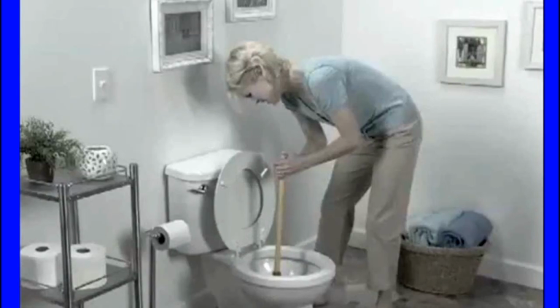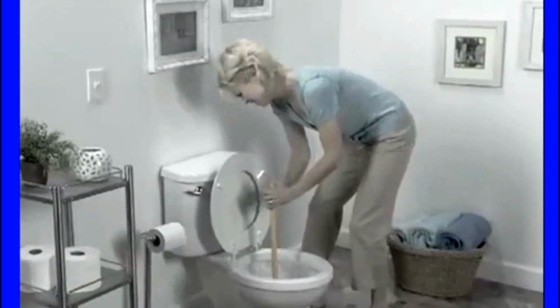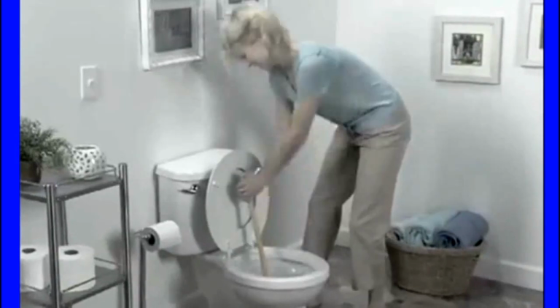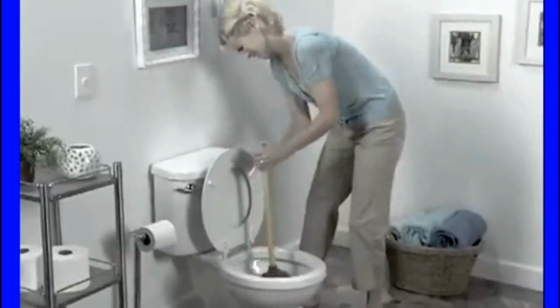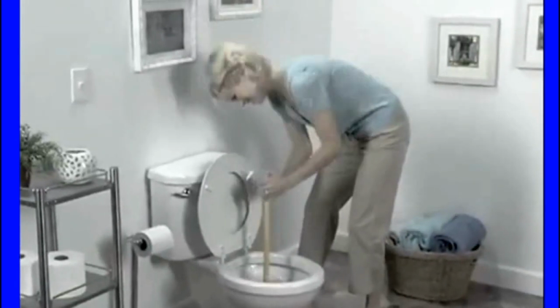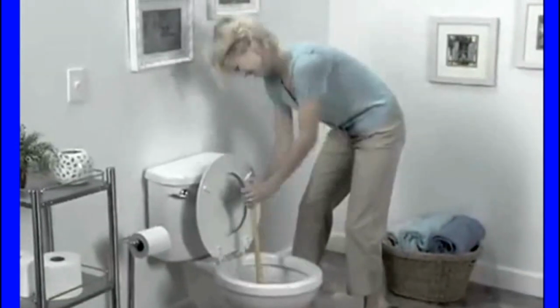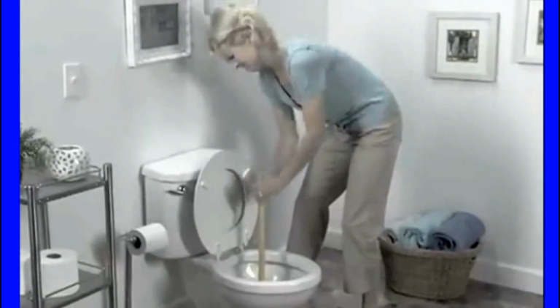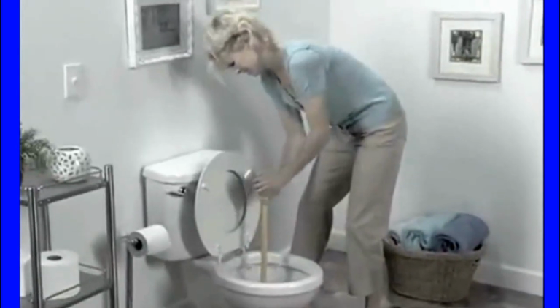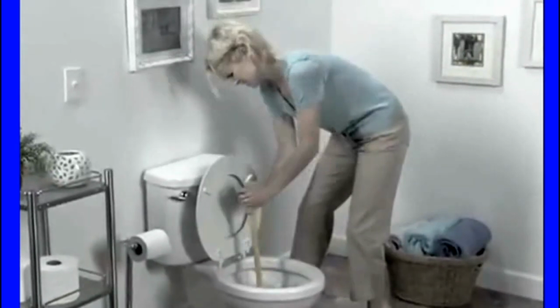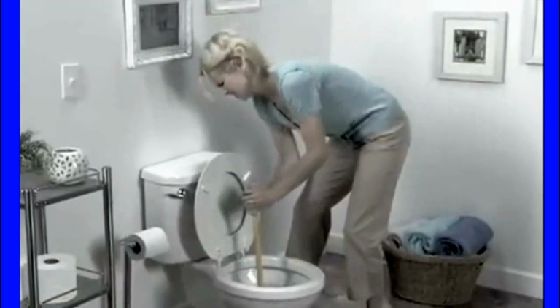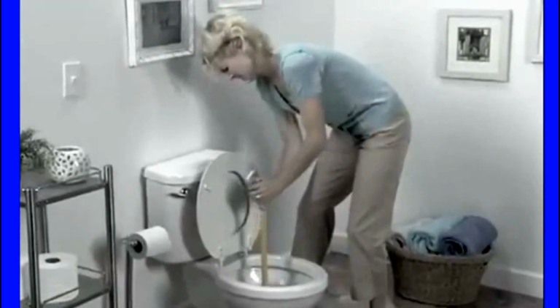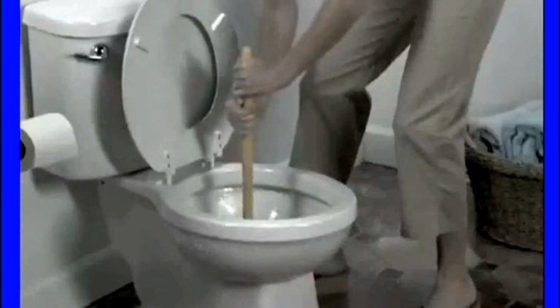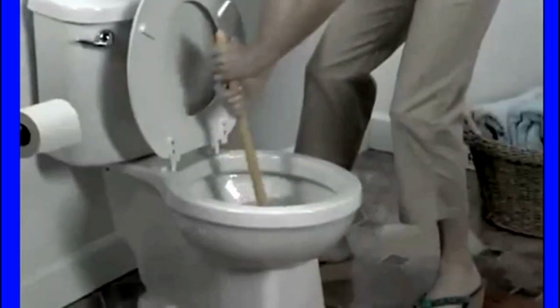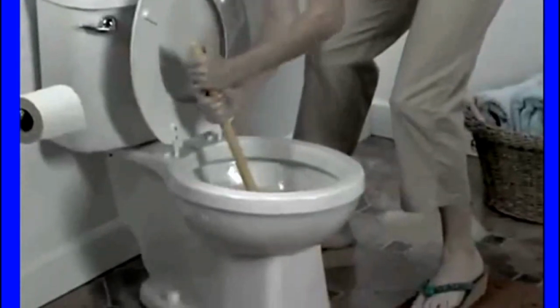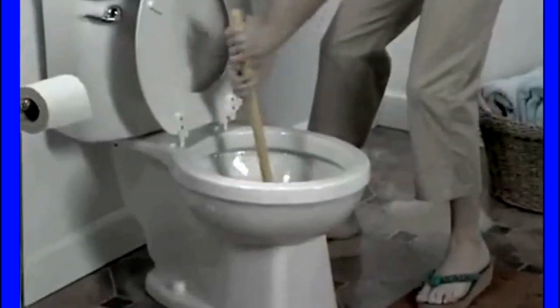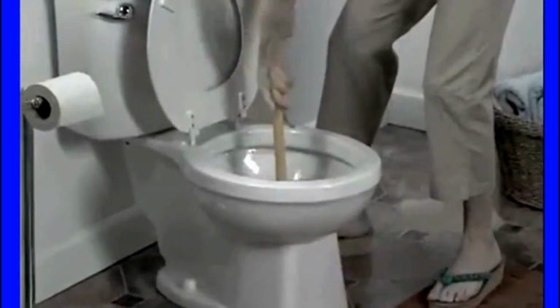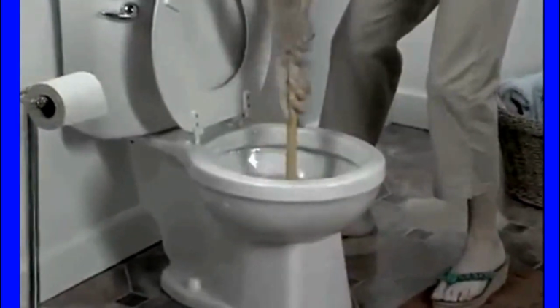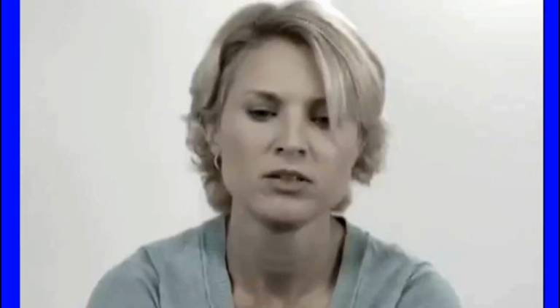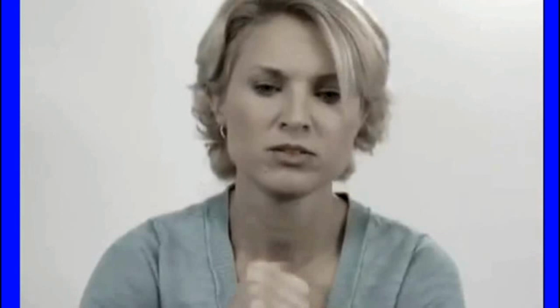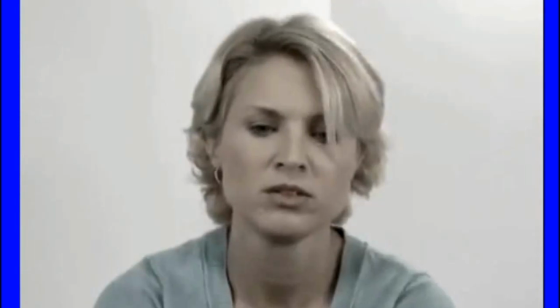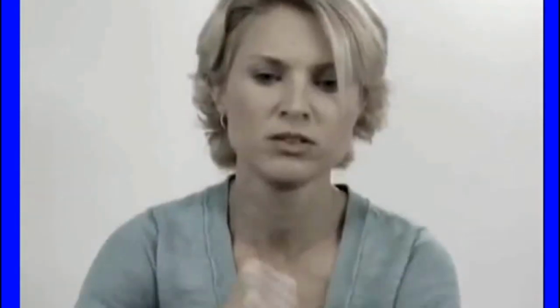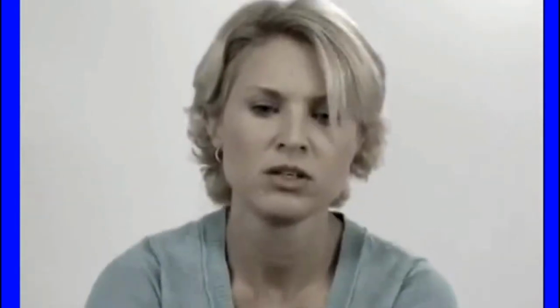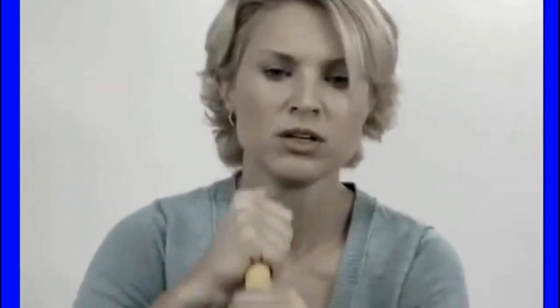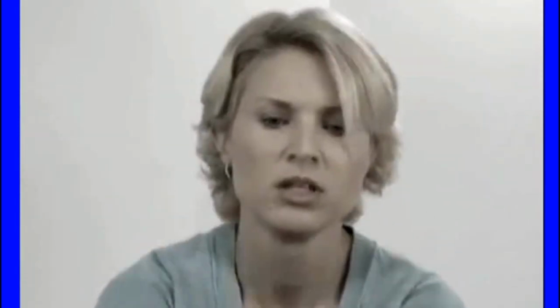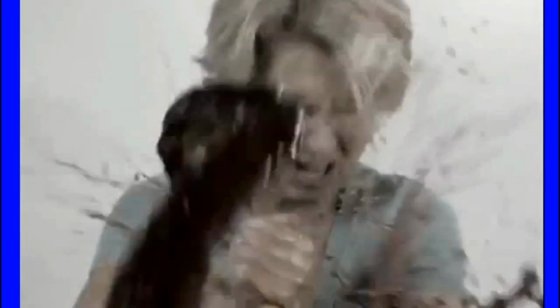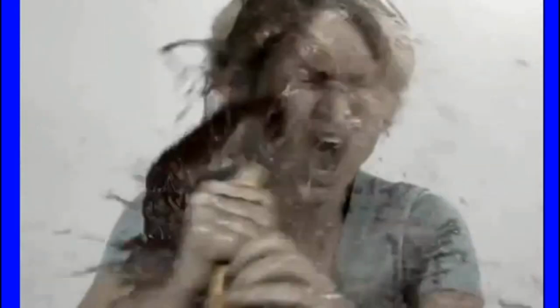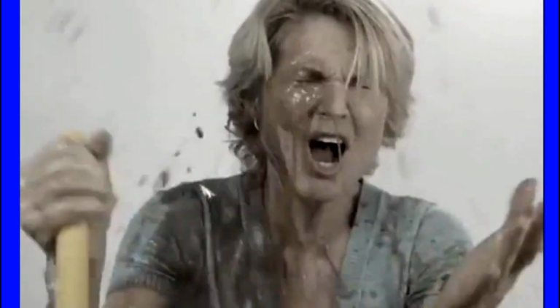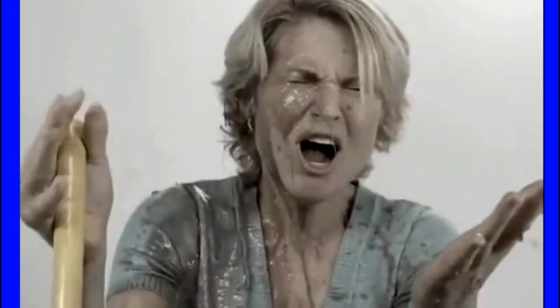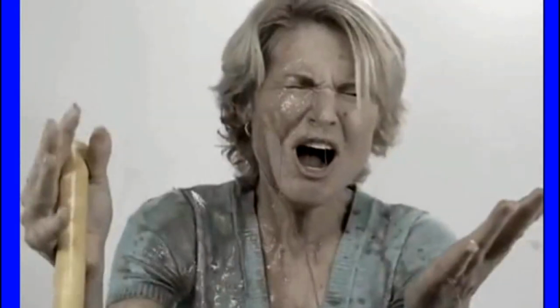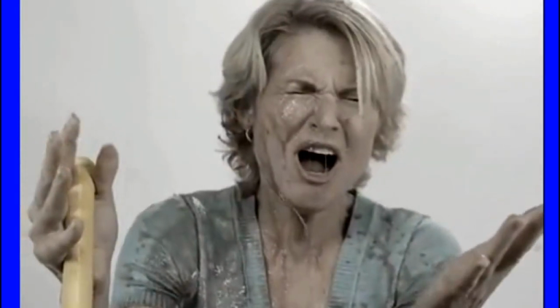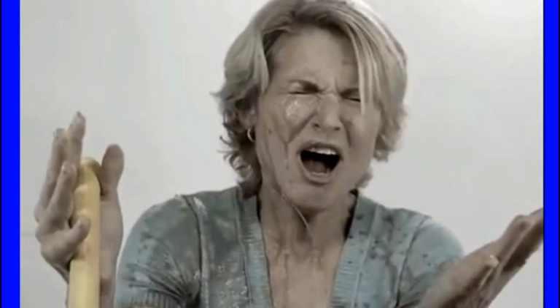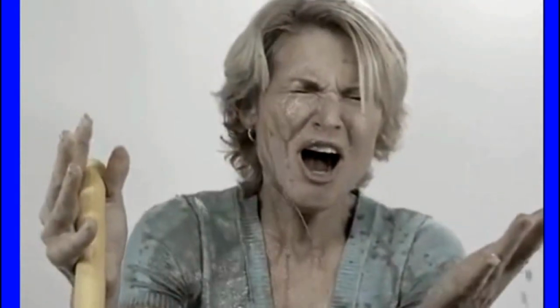First your ass is backed up. Now the toilet's backed up. And if you're not going to have the right attitude about it — fuck it, I'll just shit on you.